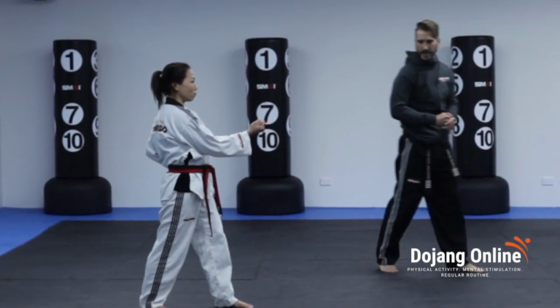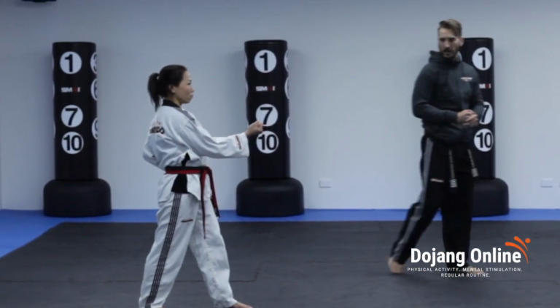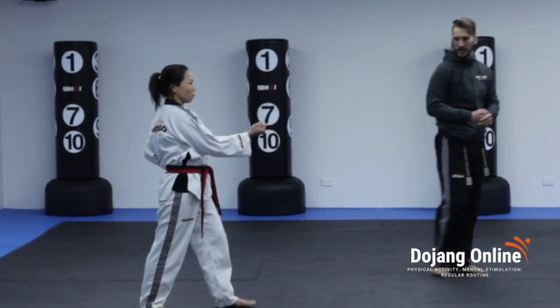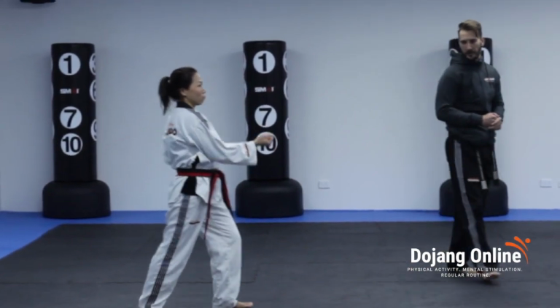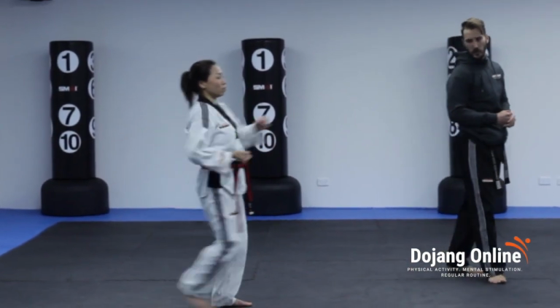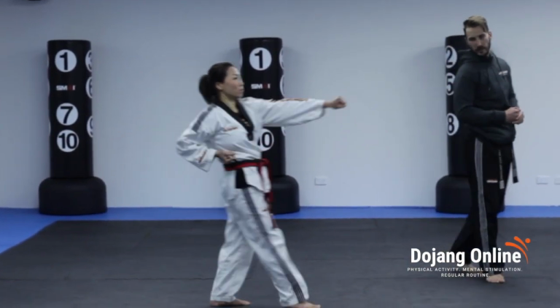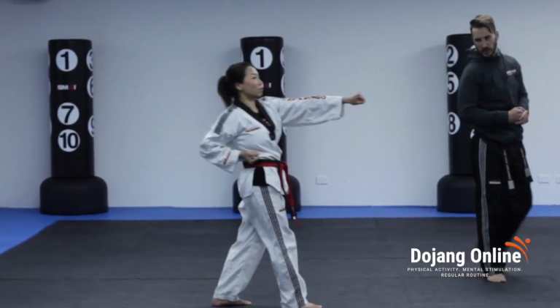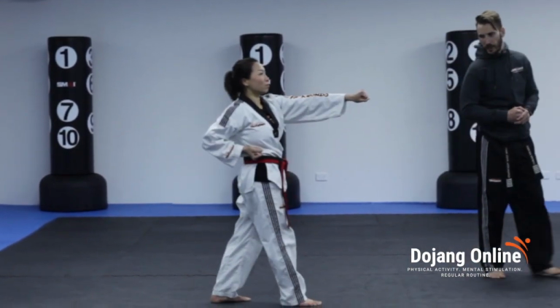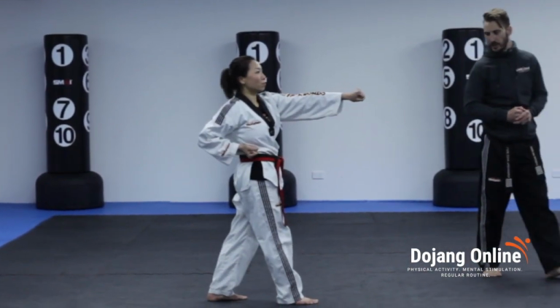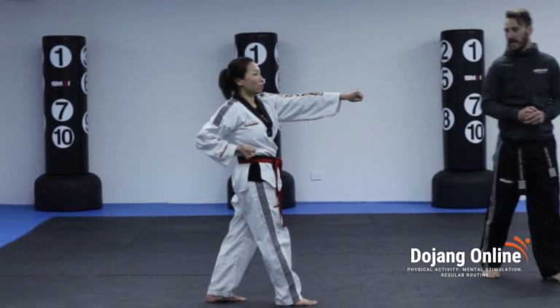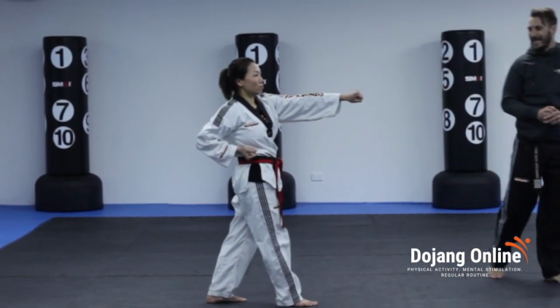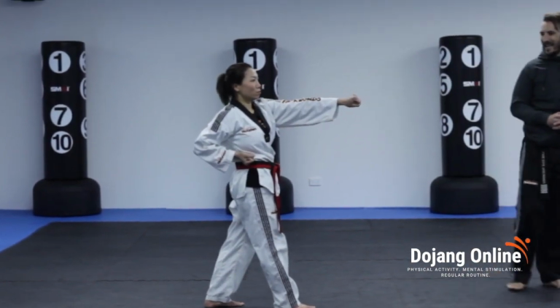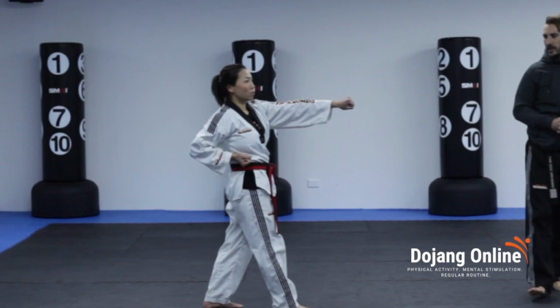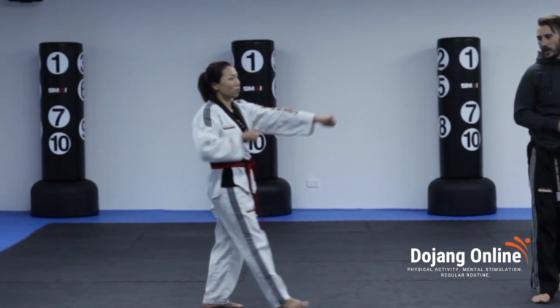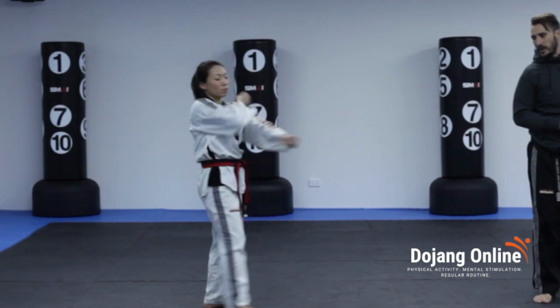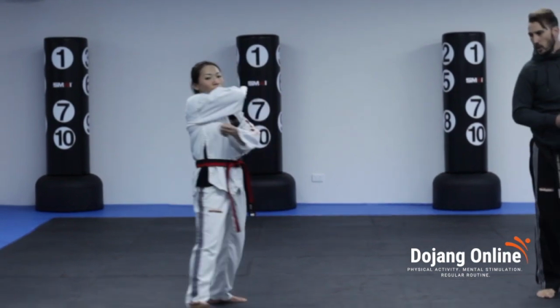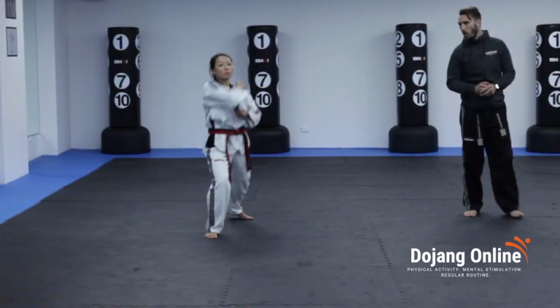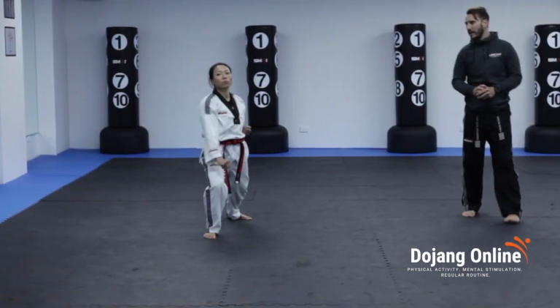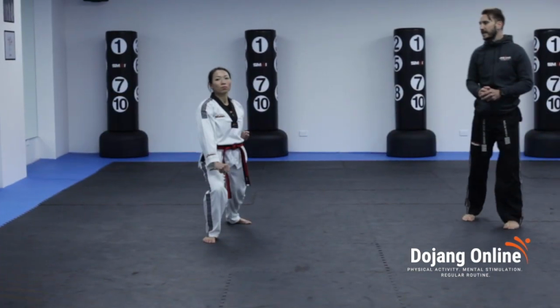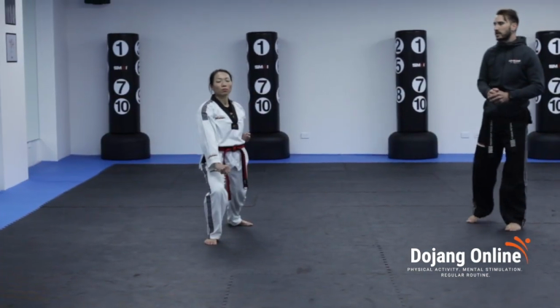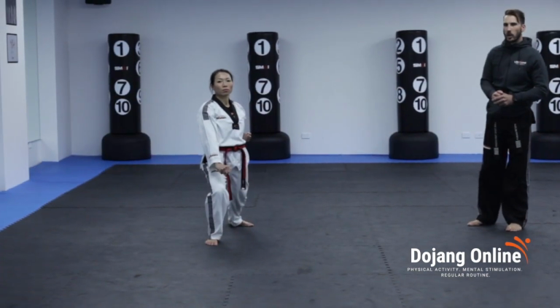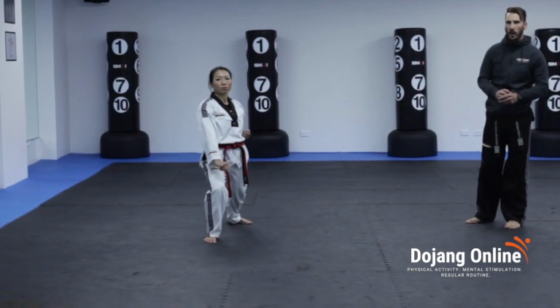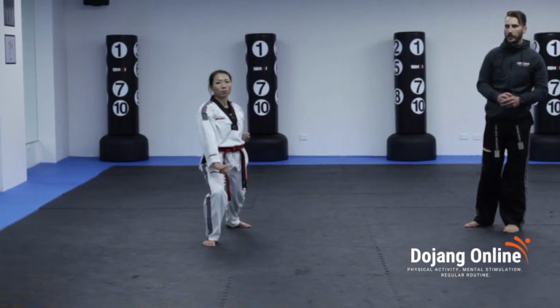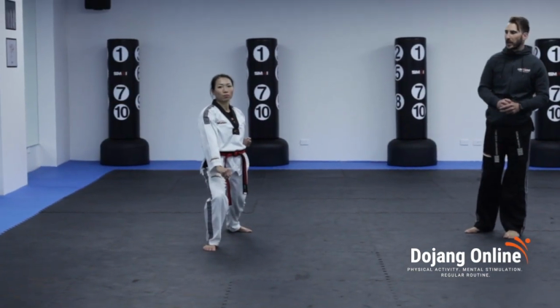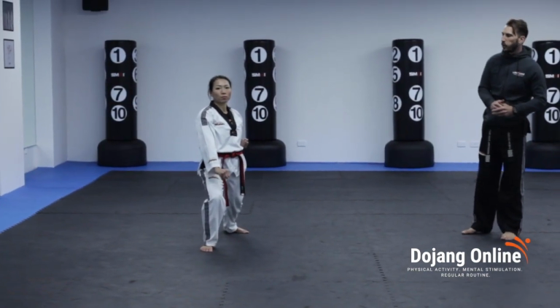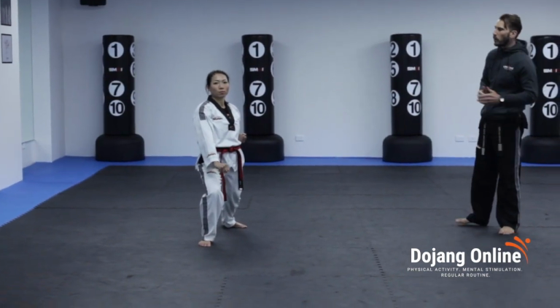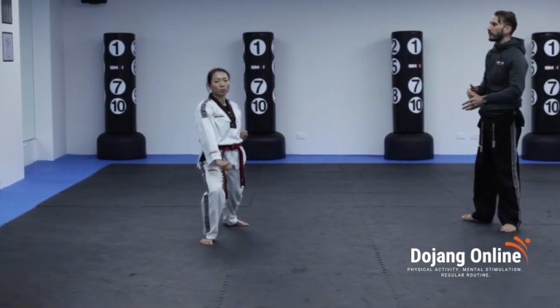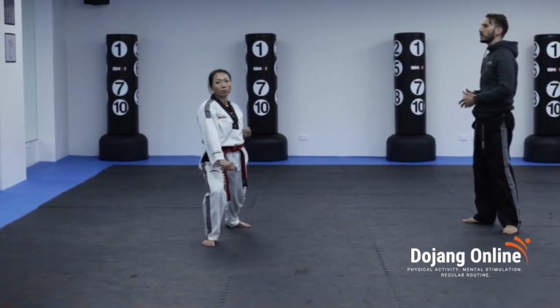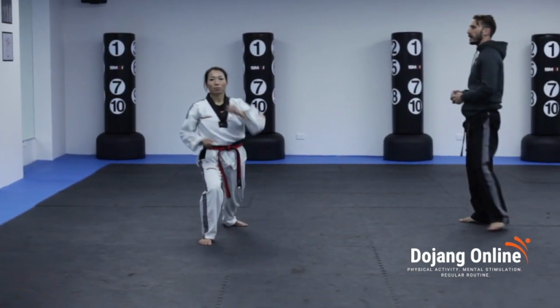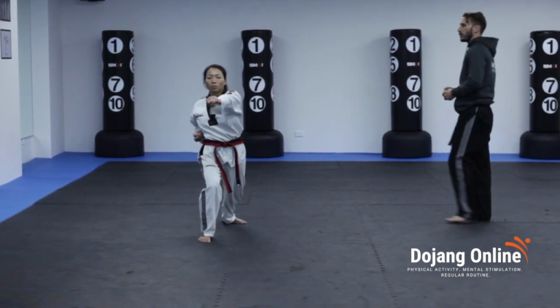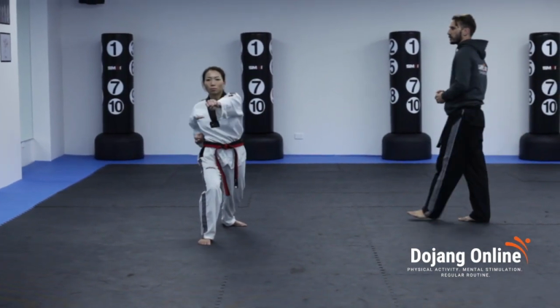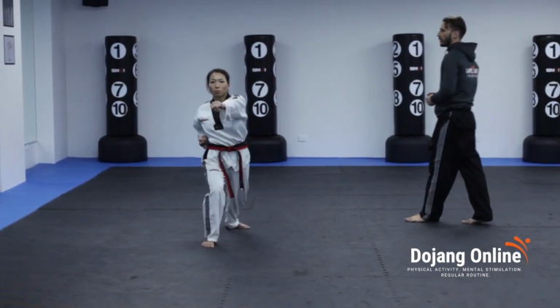Ten, we step forward, middle section punch. Eleven, we go into long walking stance, slow block. Twelve, reverse punch on the spot.